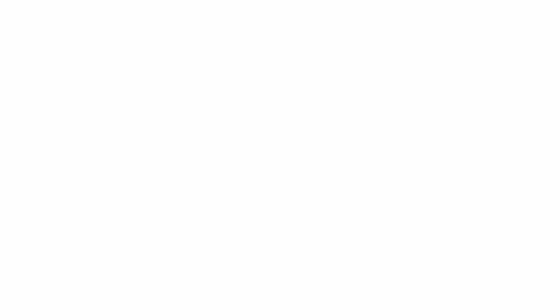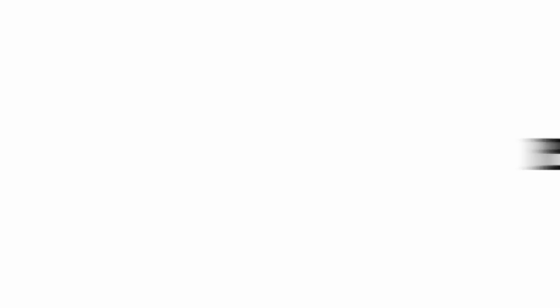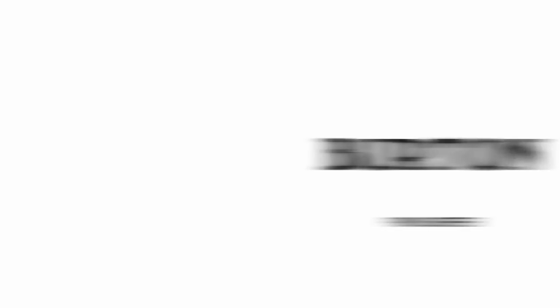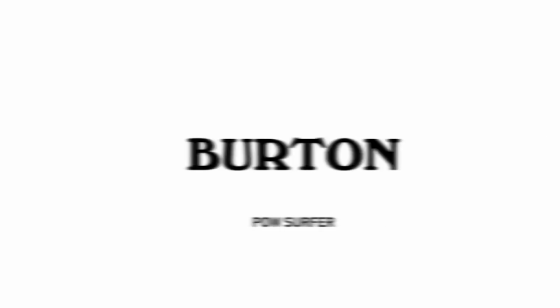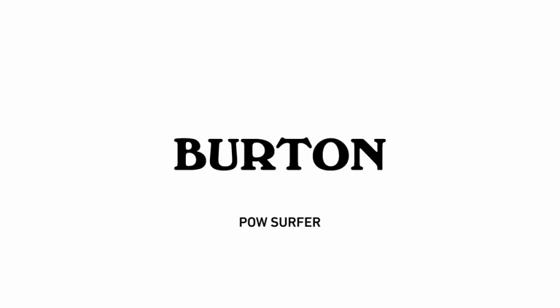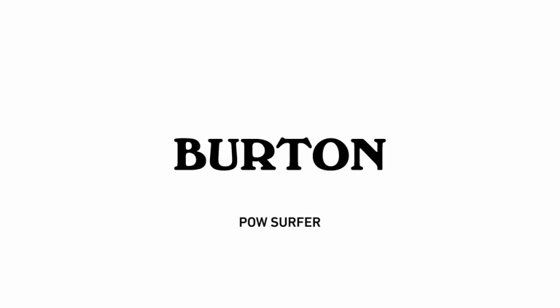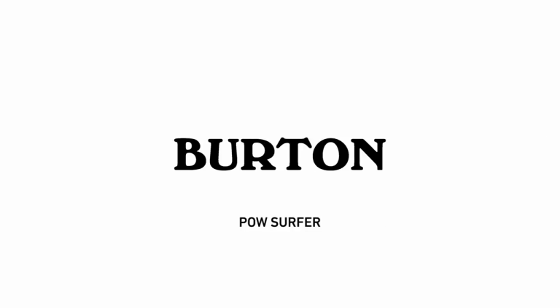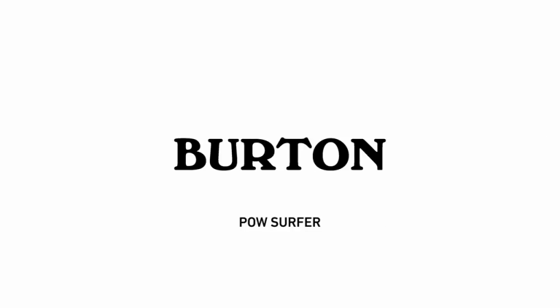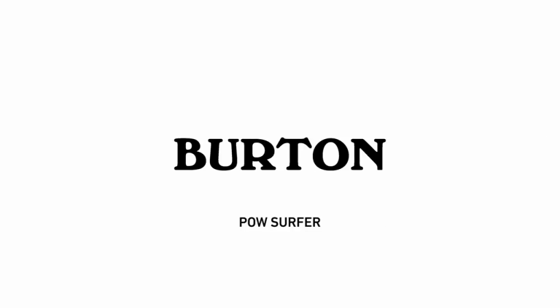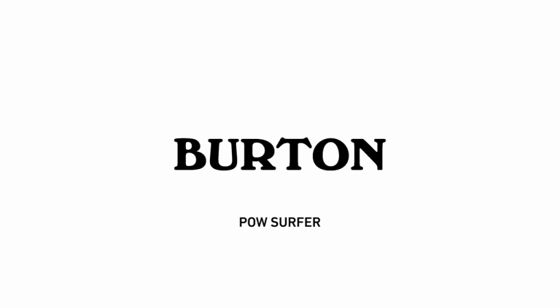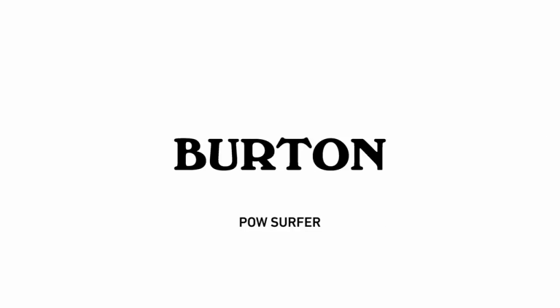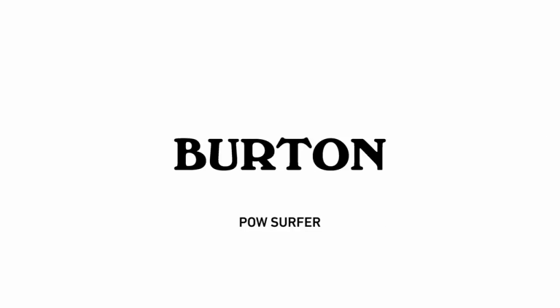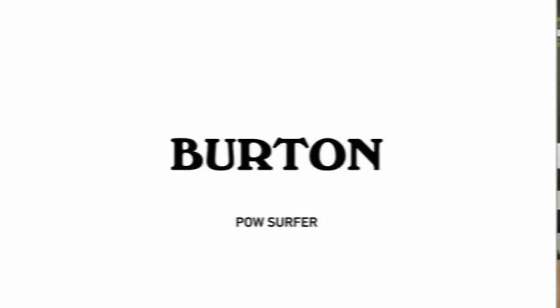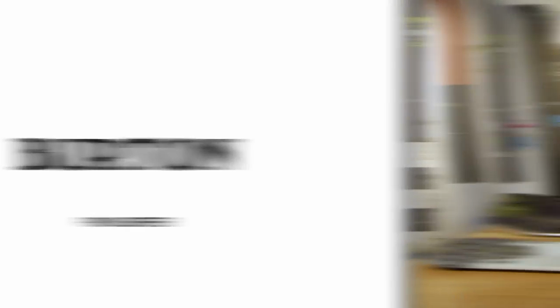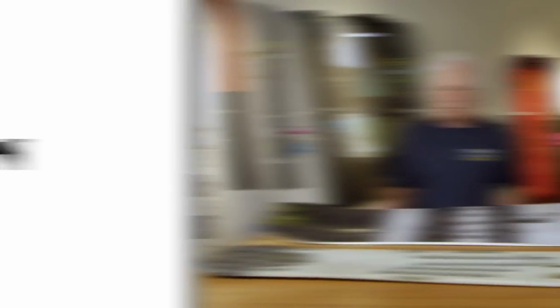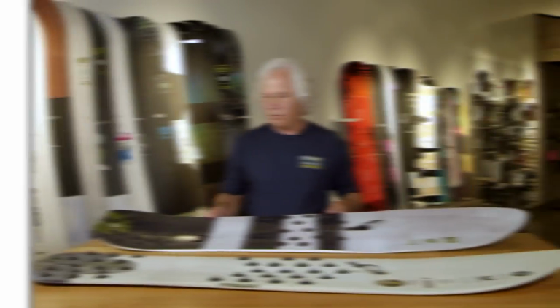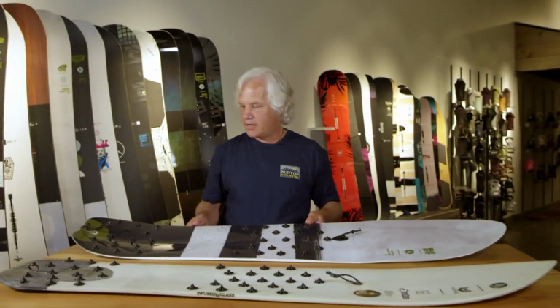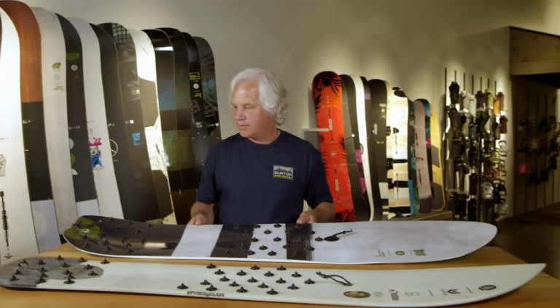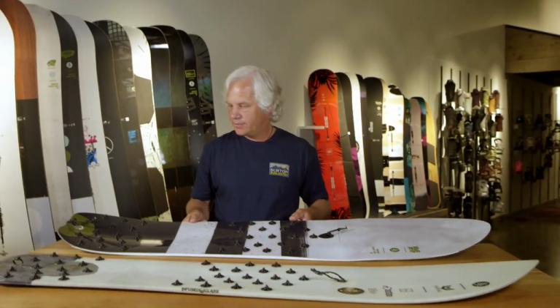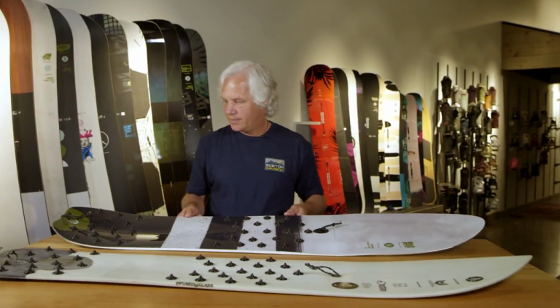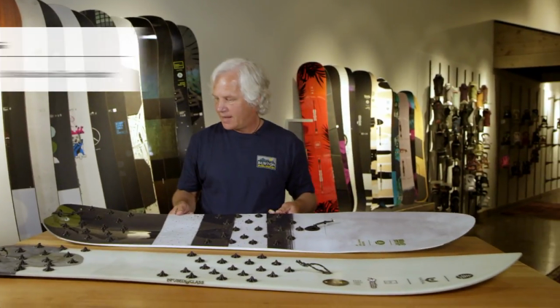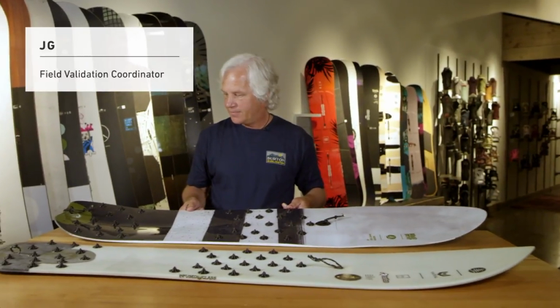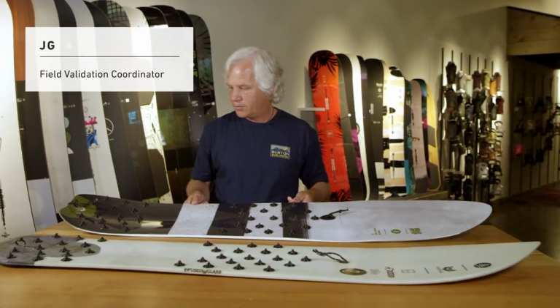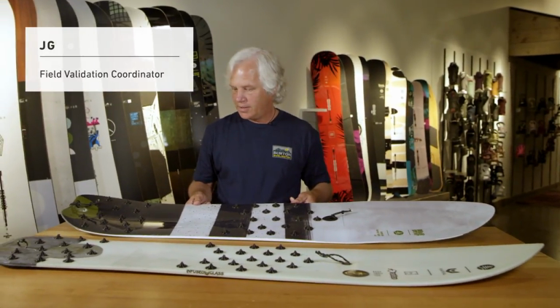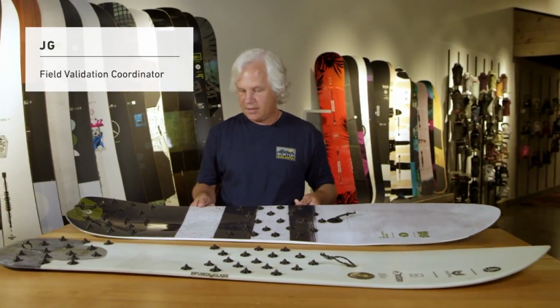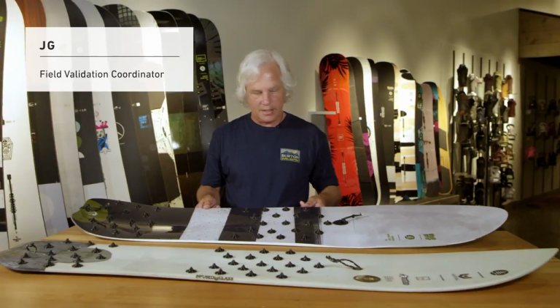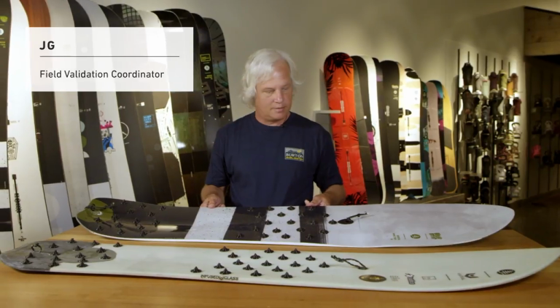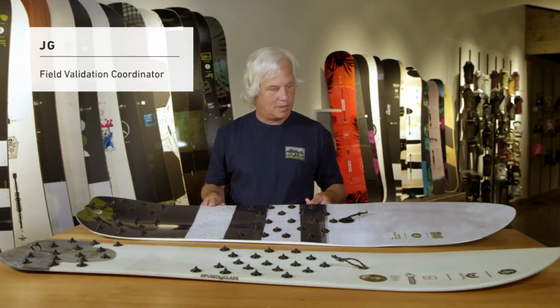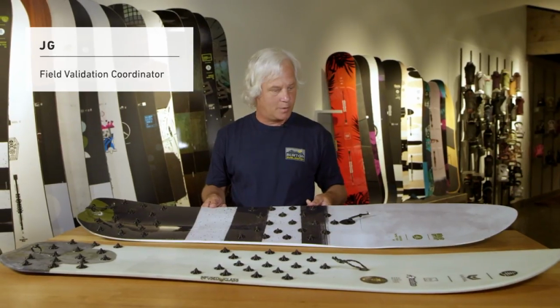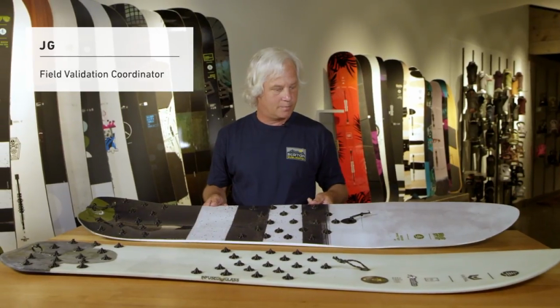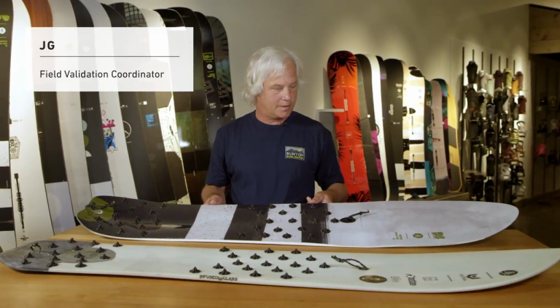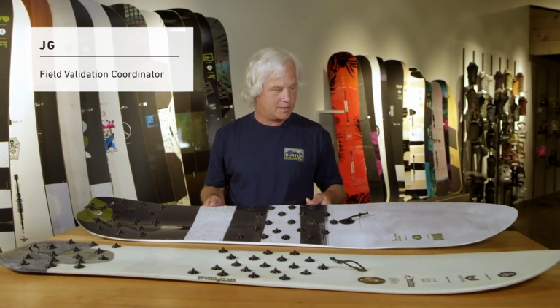I'm excited to tell you guys a little bit about these two new PowSurfers that we have in the 2019 mid-winter release.